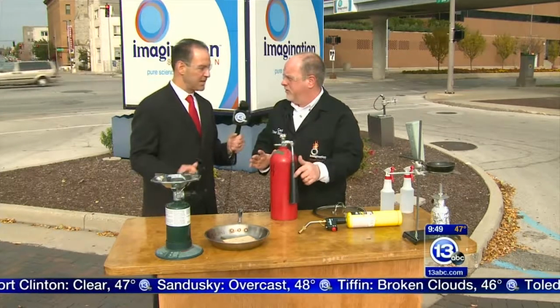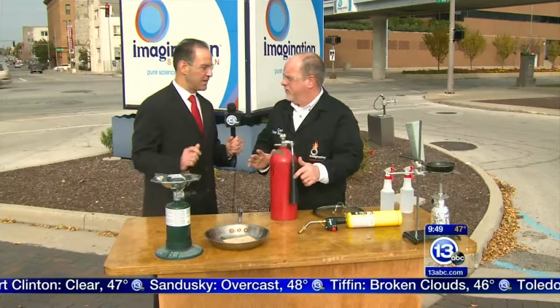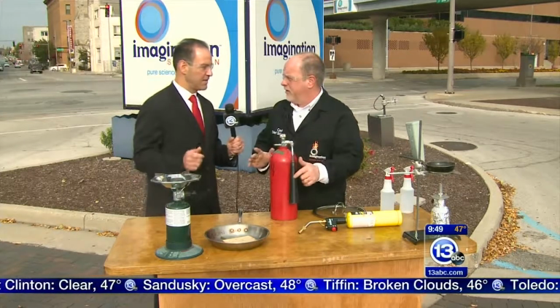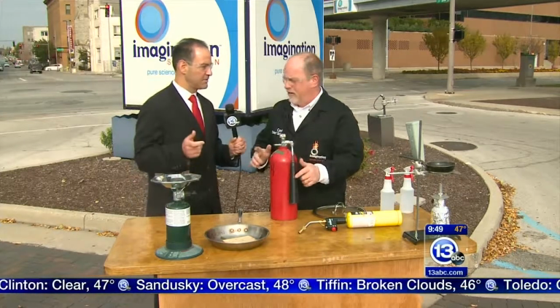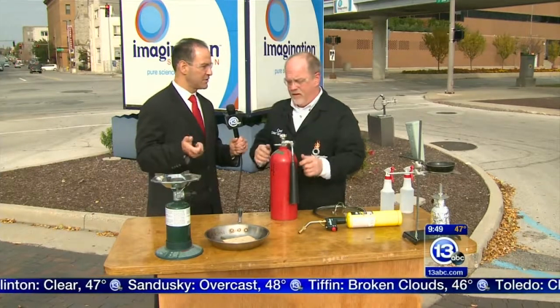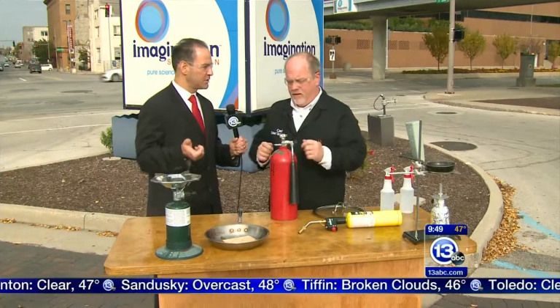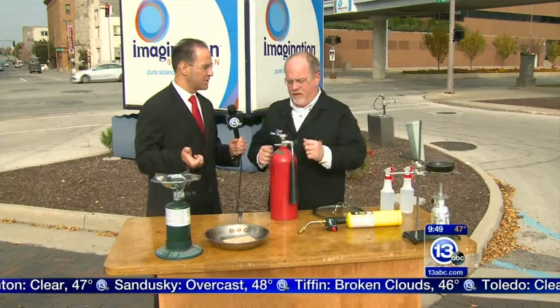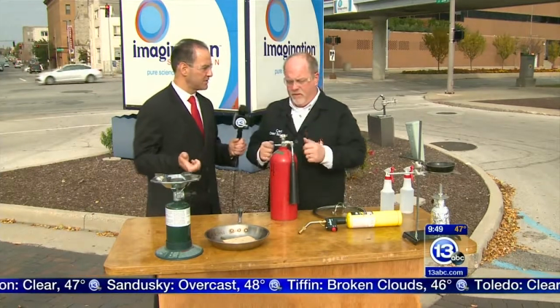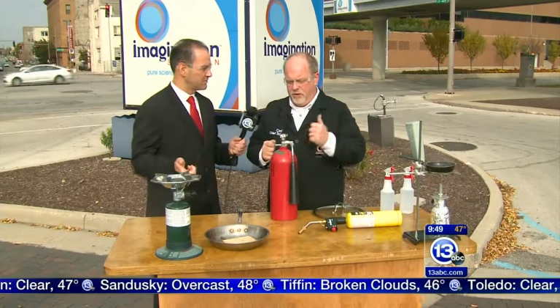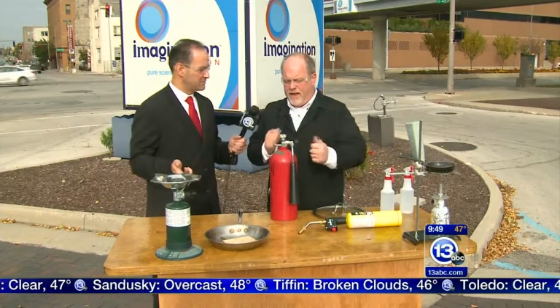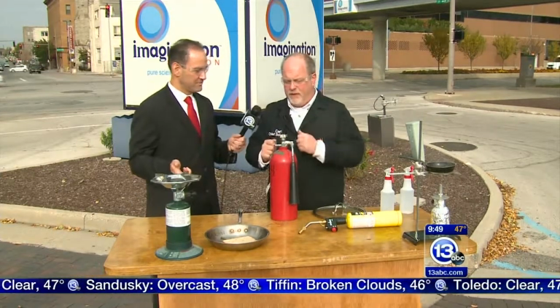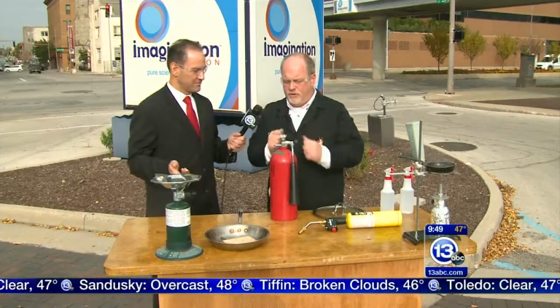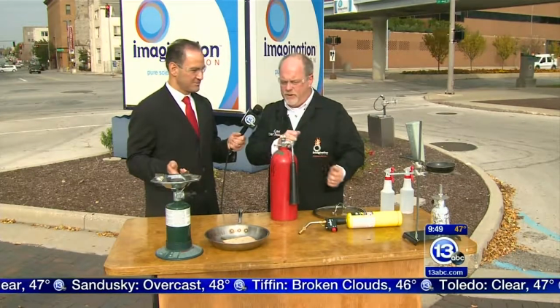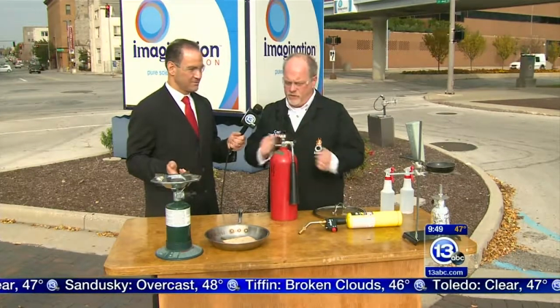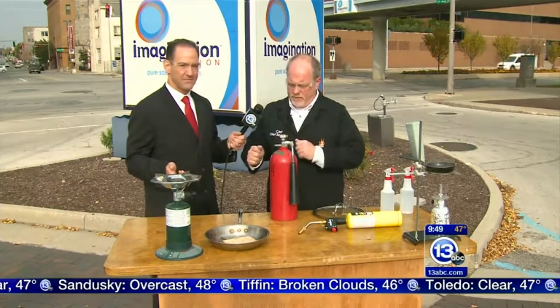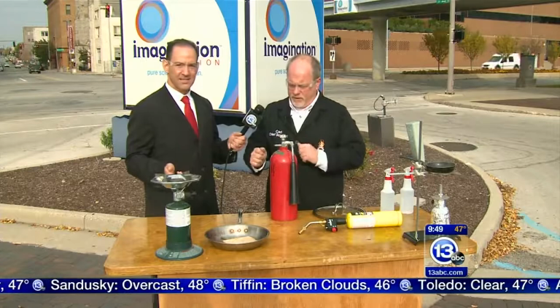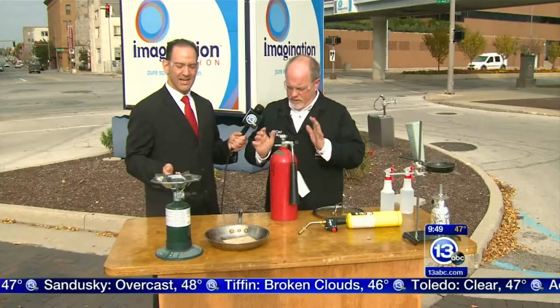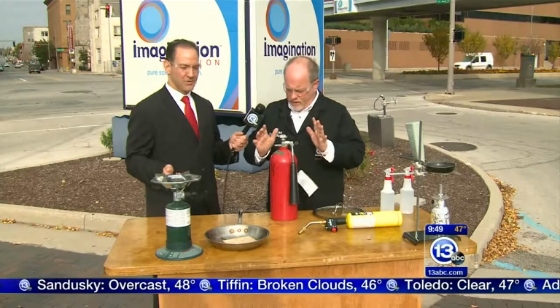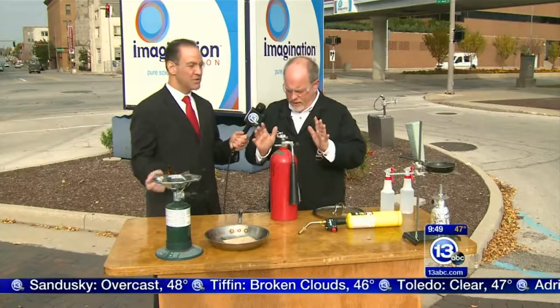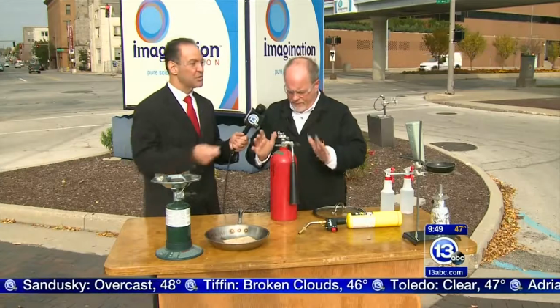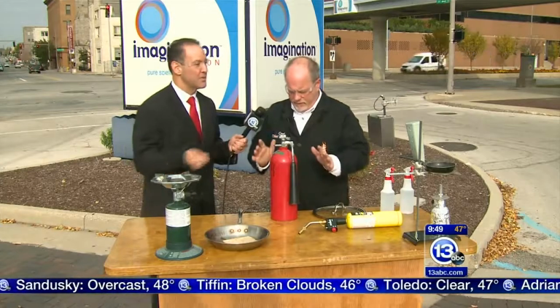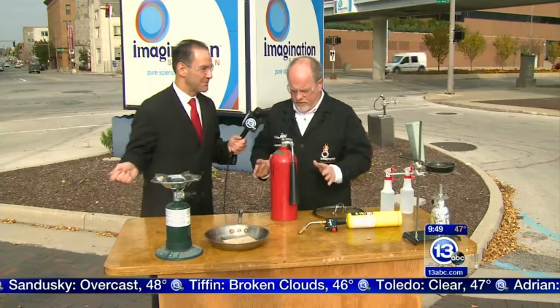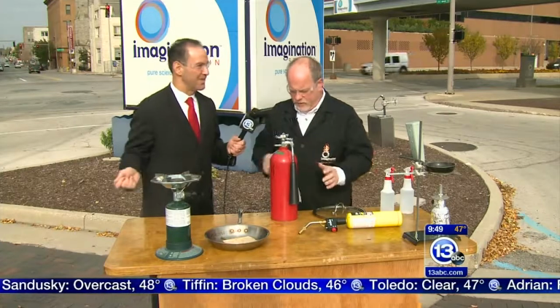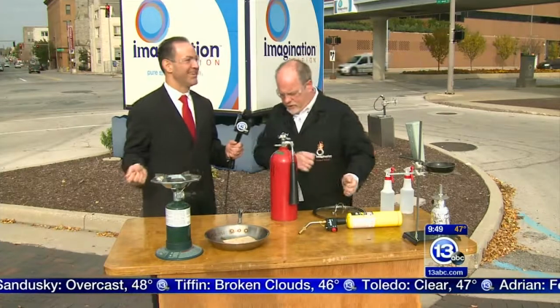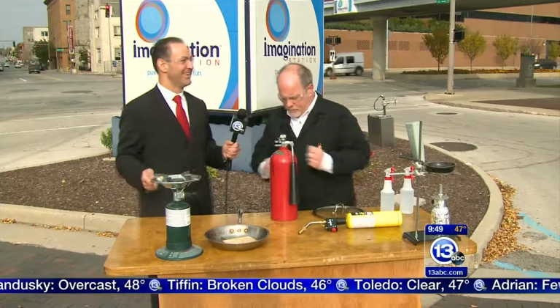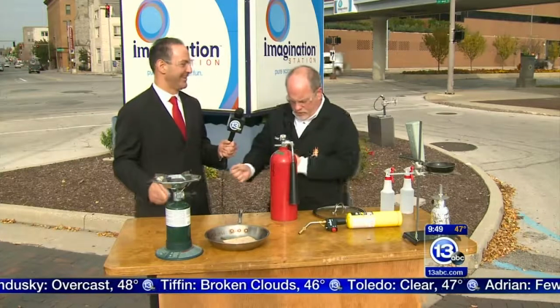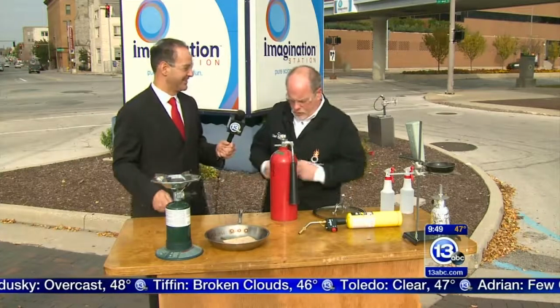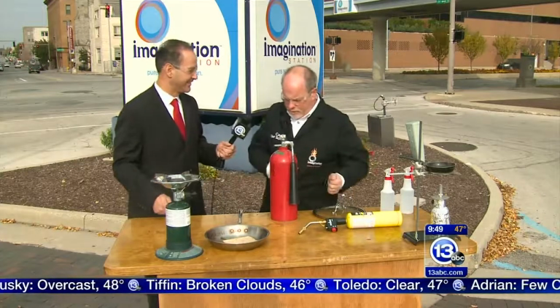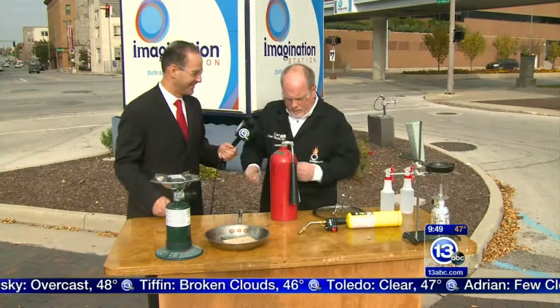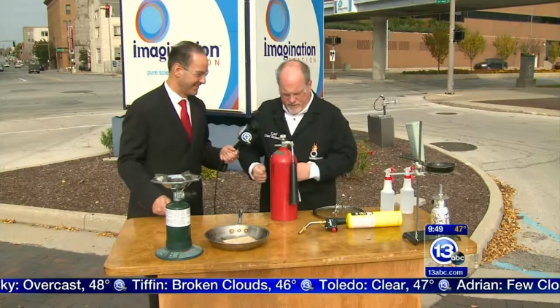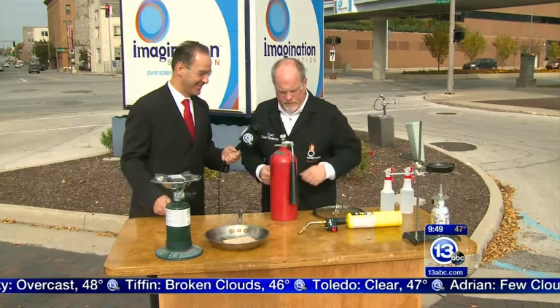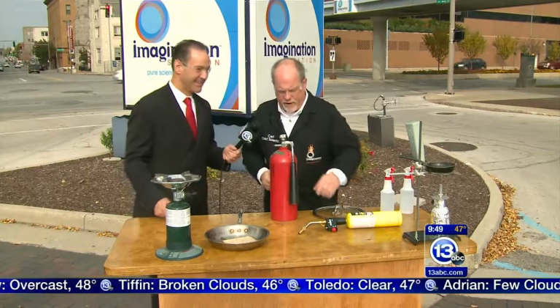Pull, aim, squeeze, sweep. Squeeze and sweep at the base of the fire.